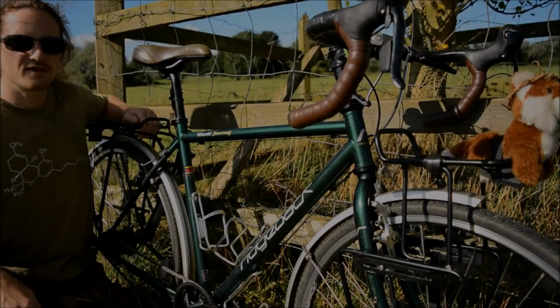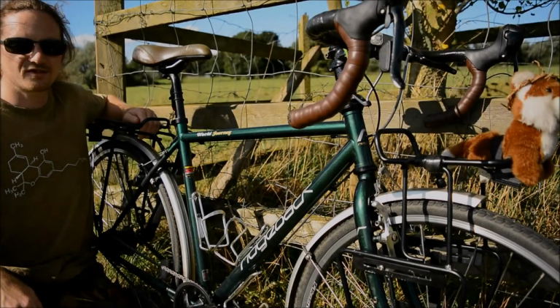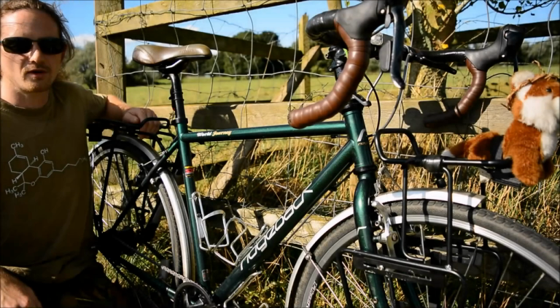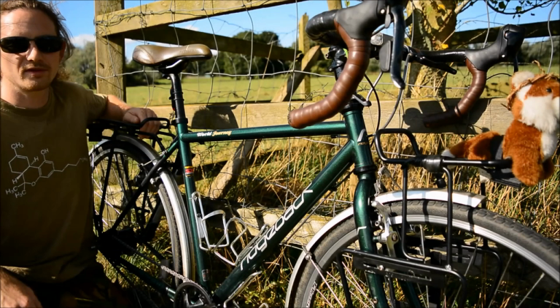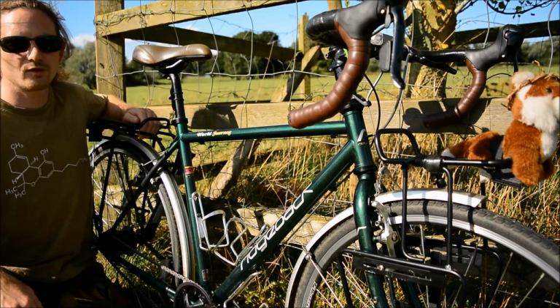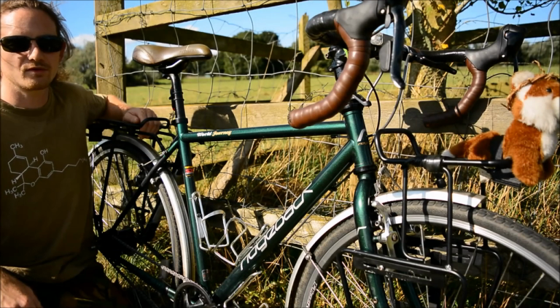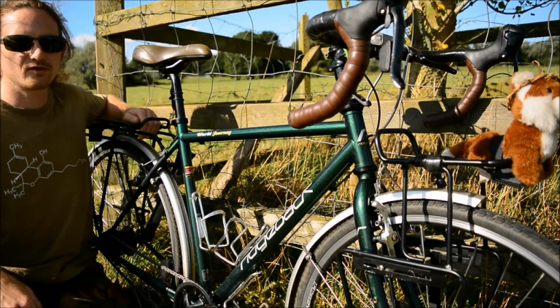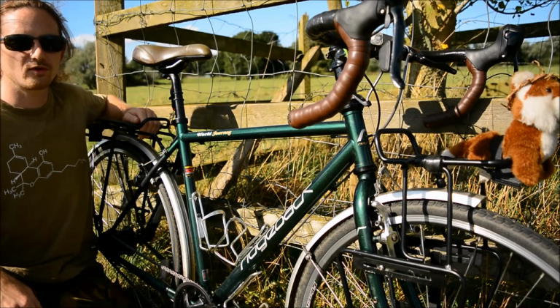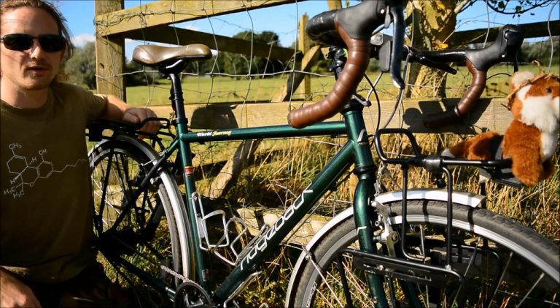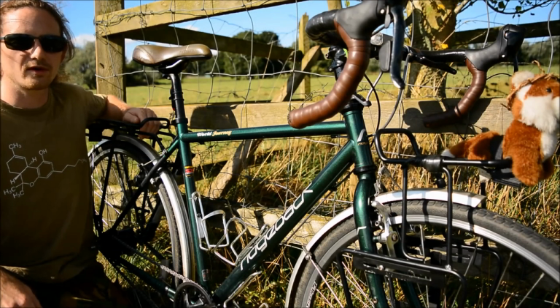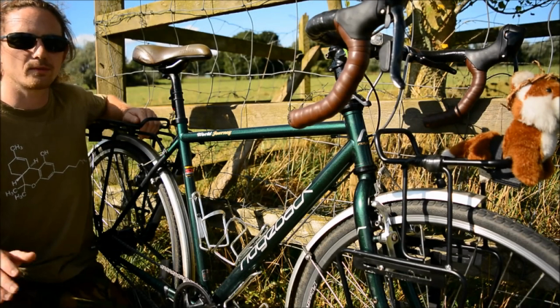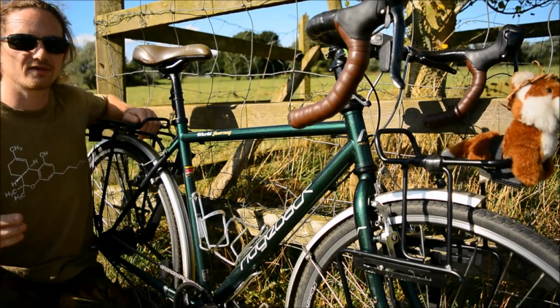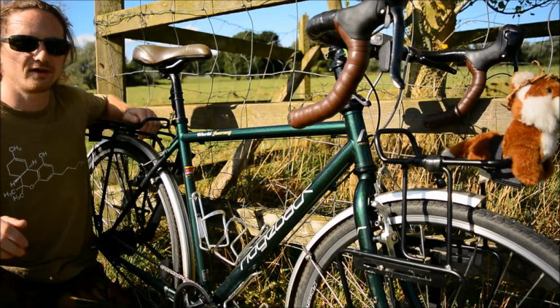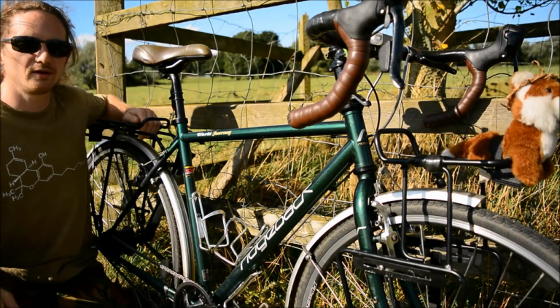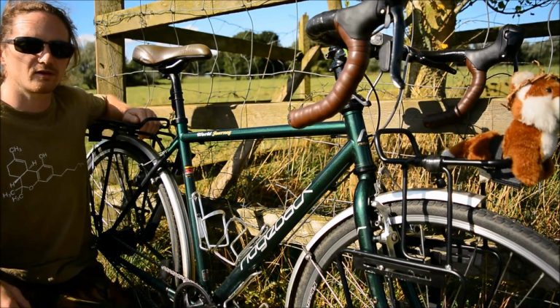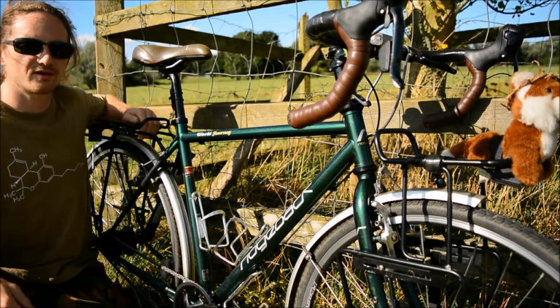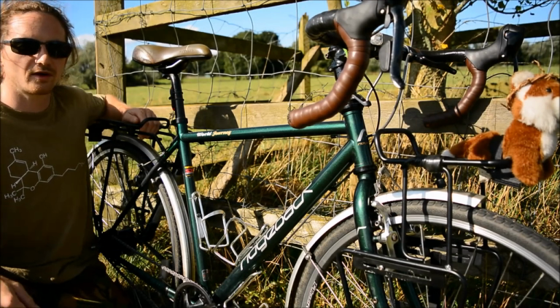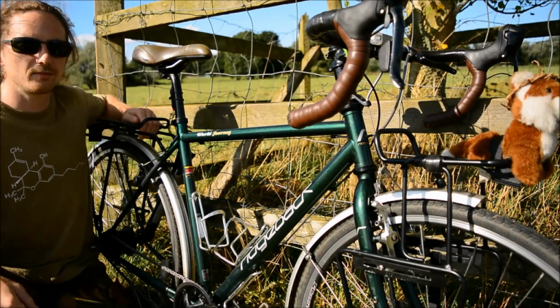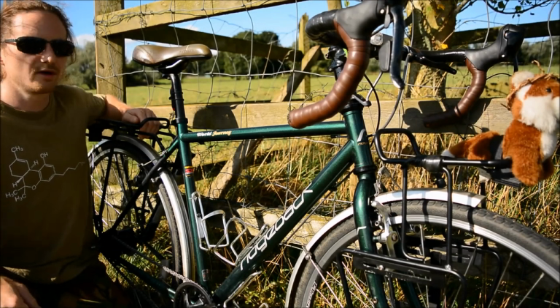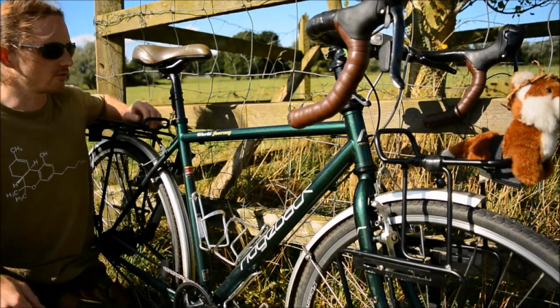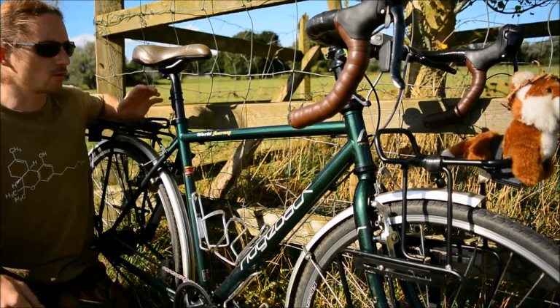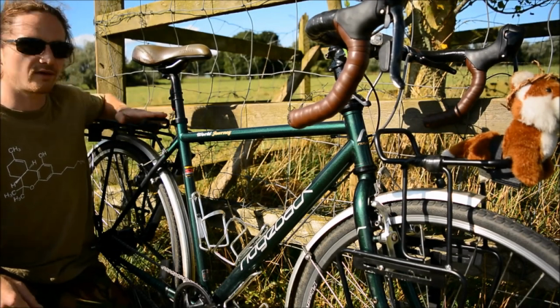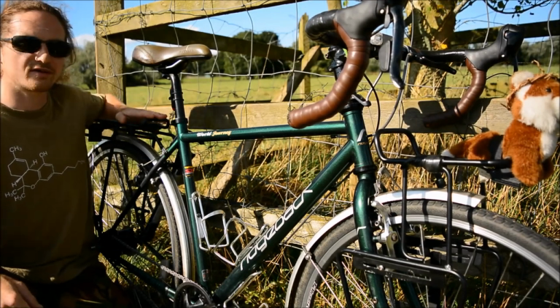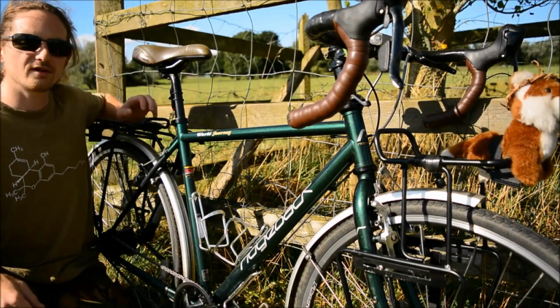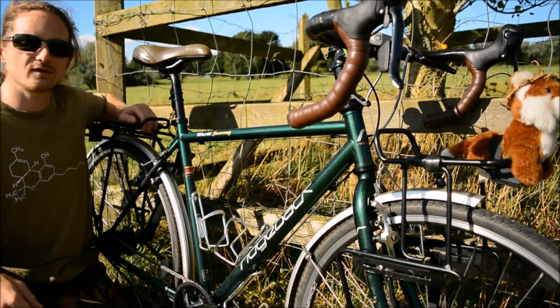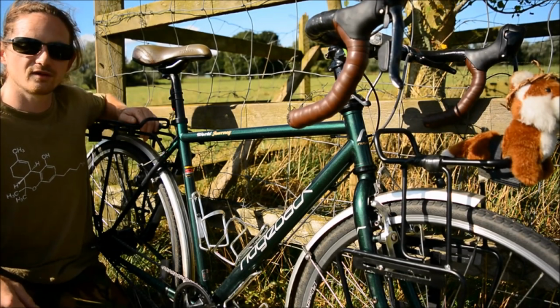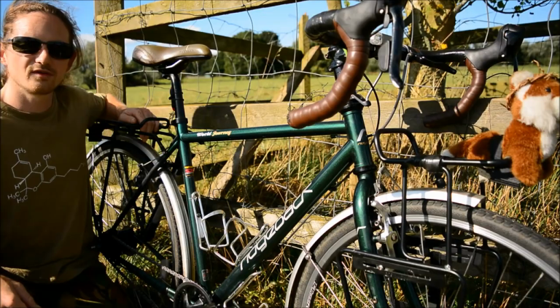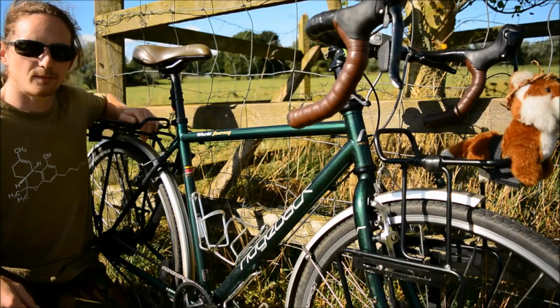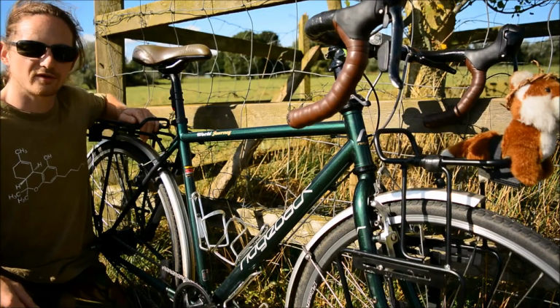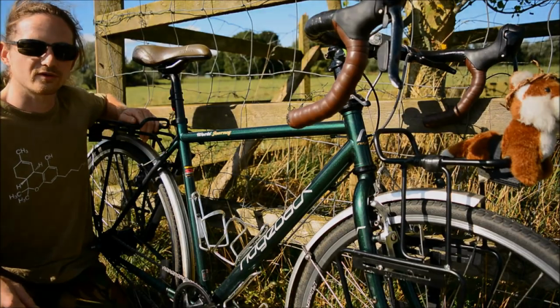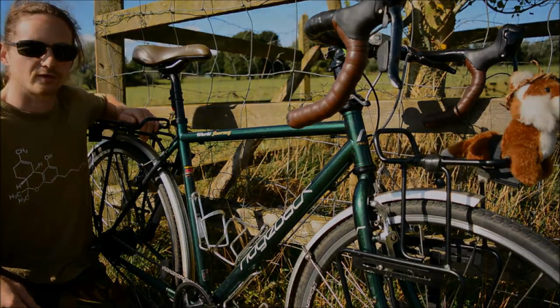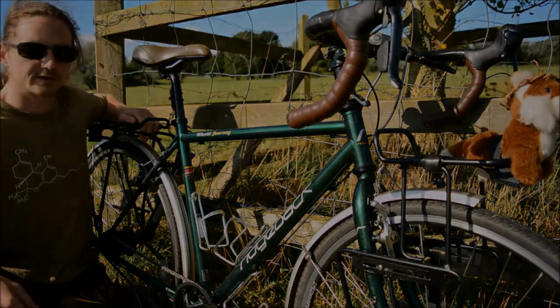This time on the Ultimate Touring Bike, I'll be taking you guys at home through what racks I use for bicycle touring.